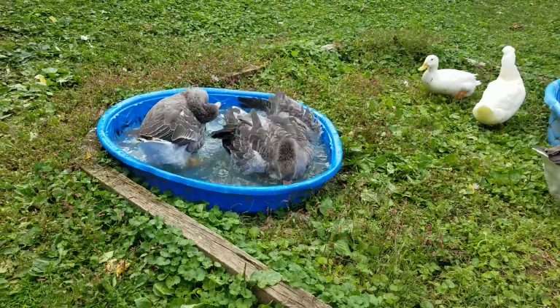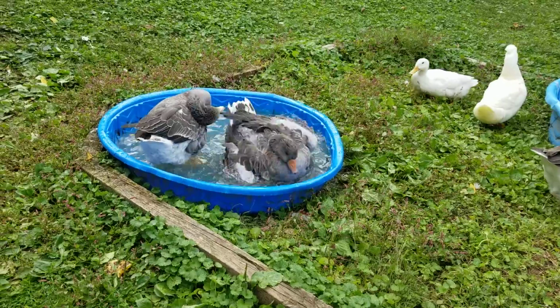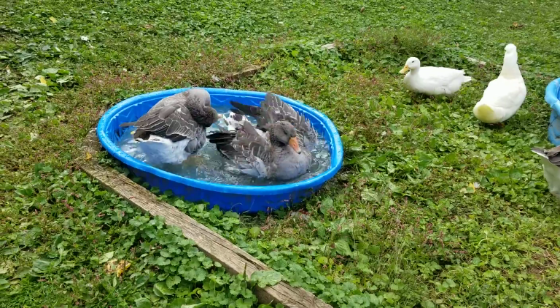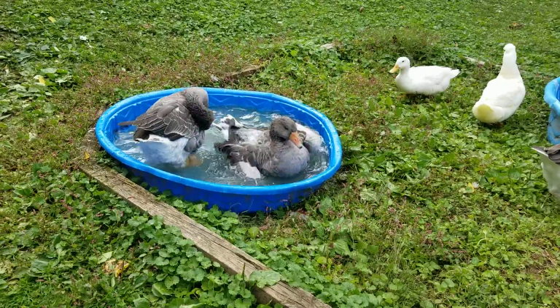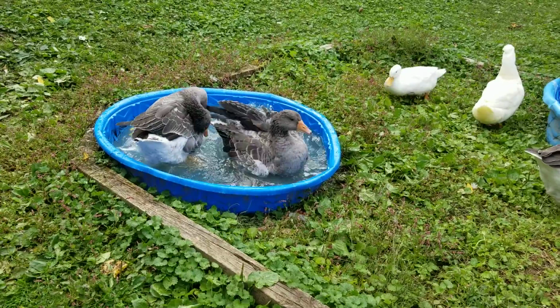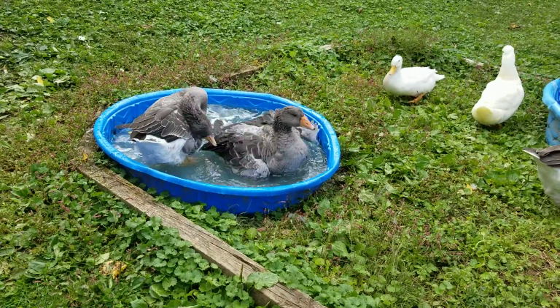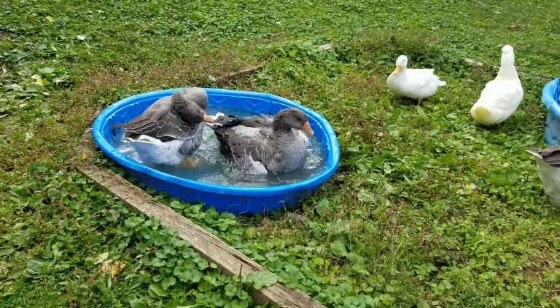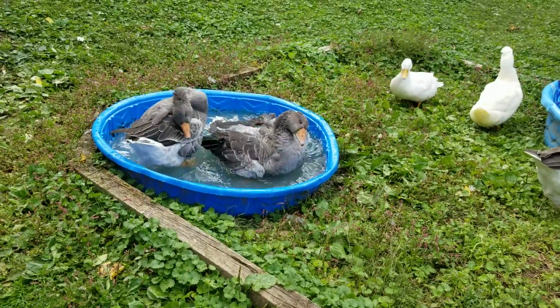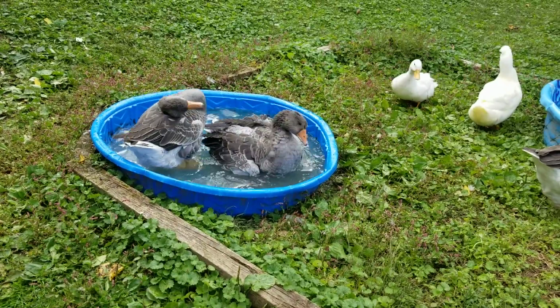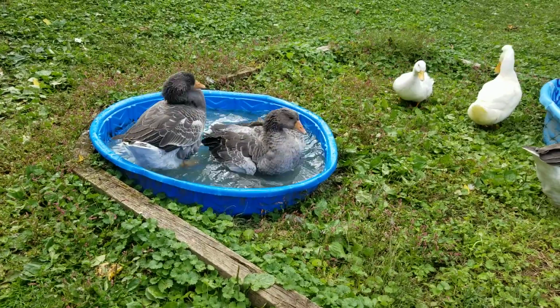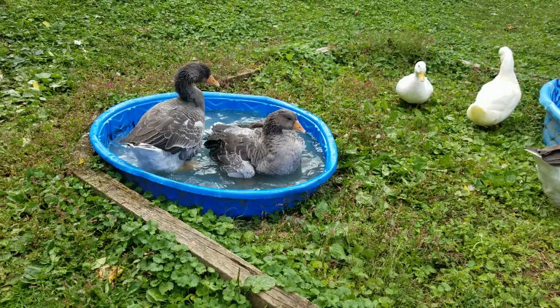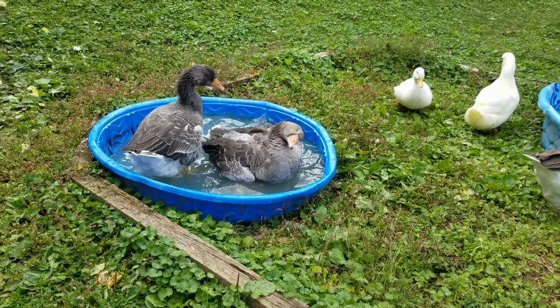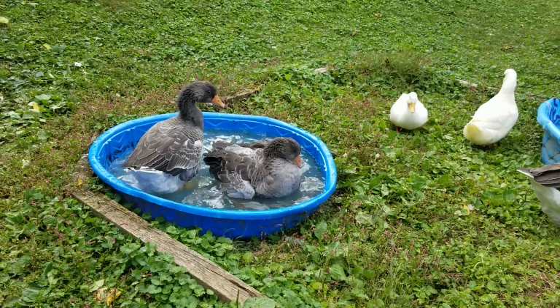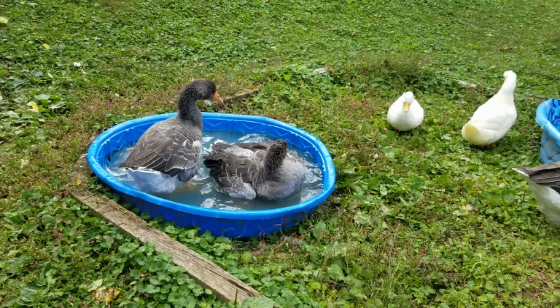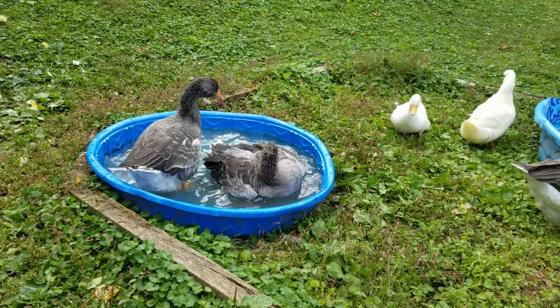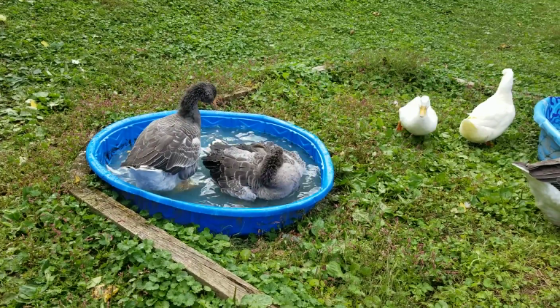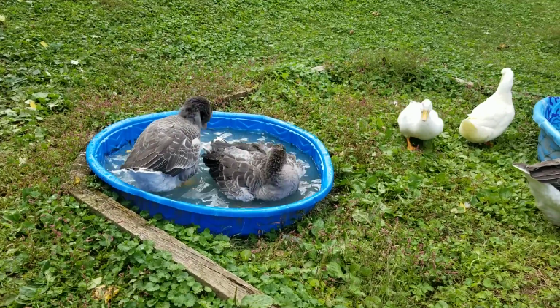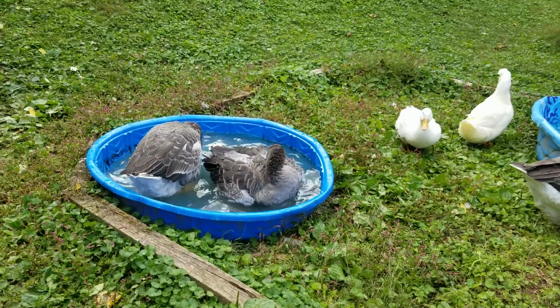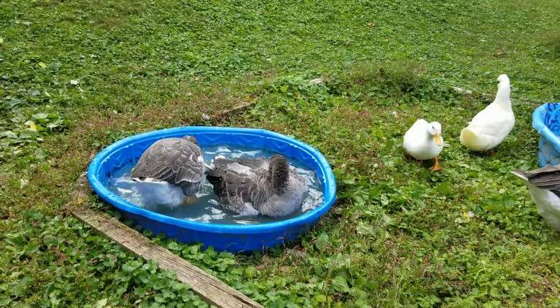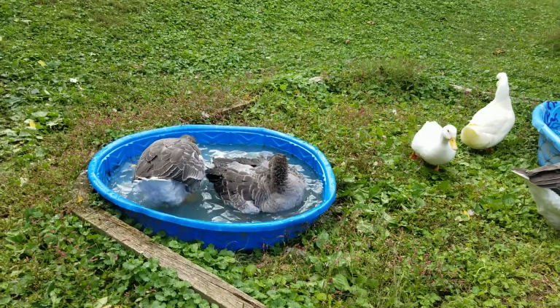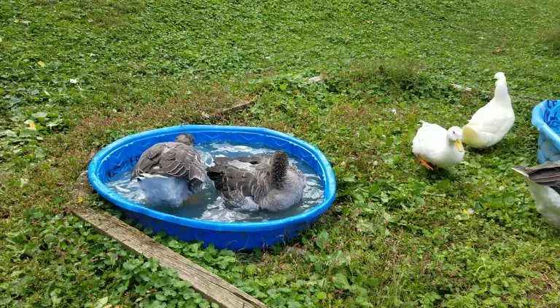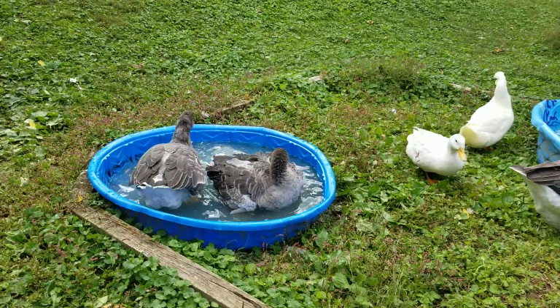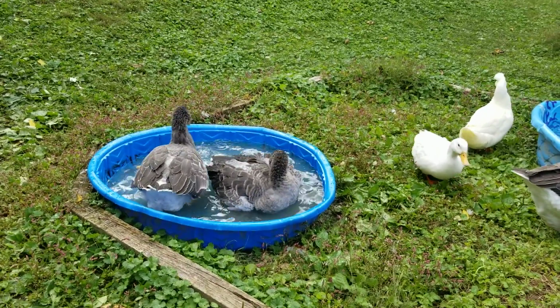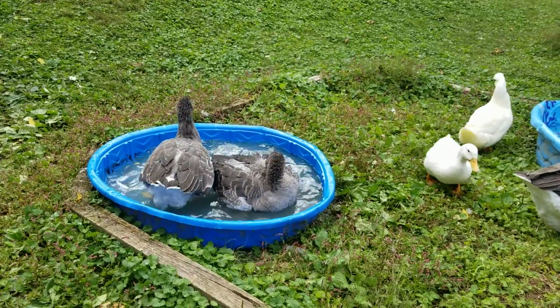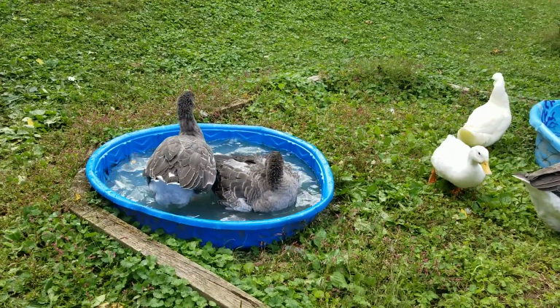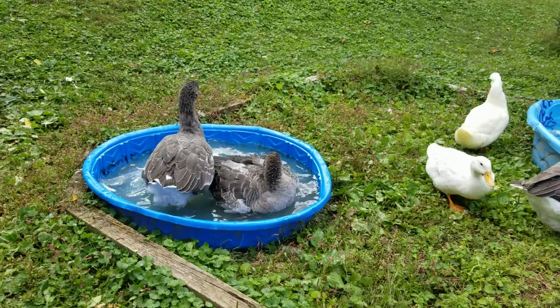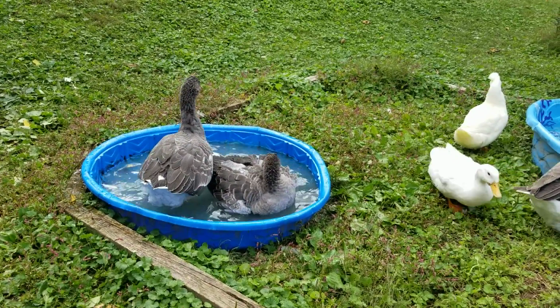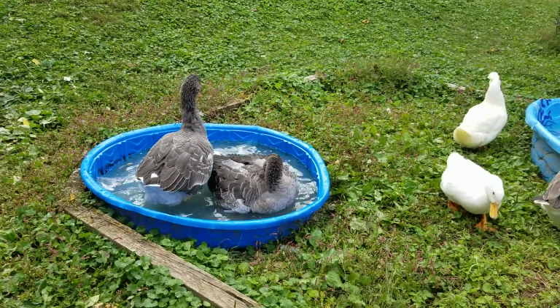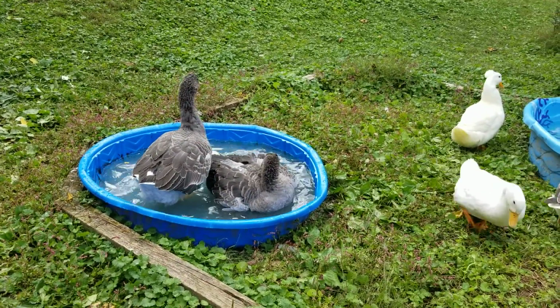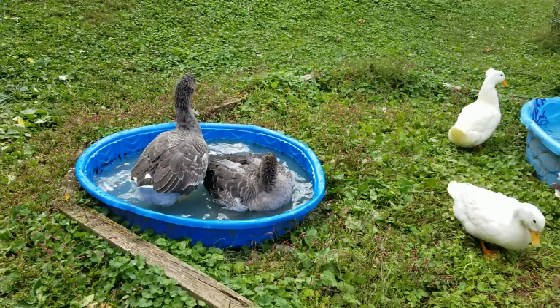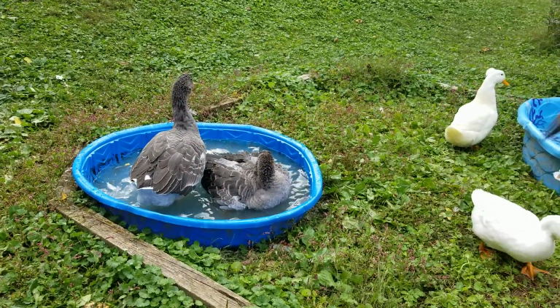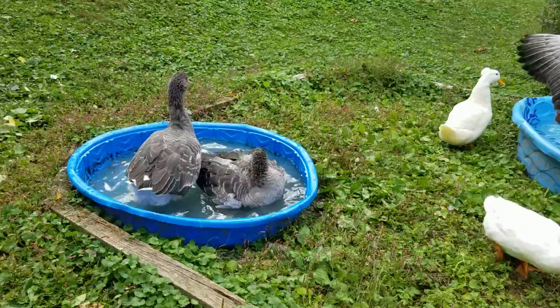Hey. Hey, that pool was full. Where'd all the water go, guys?